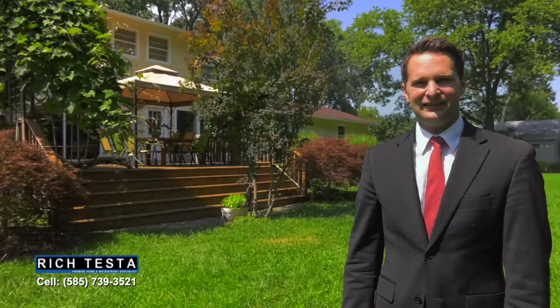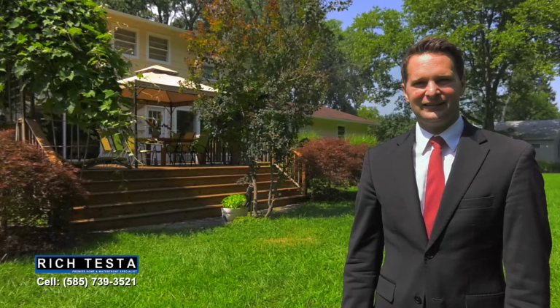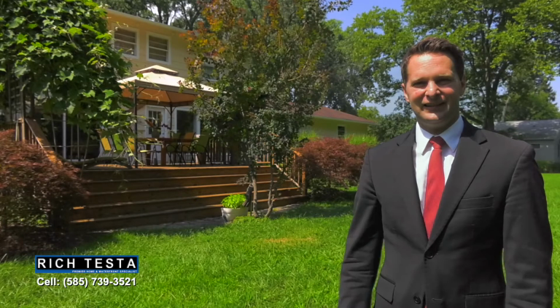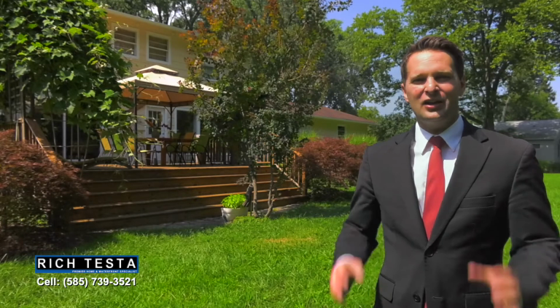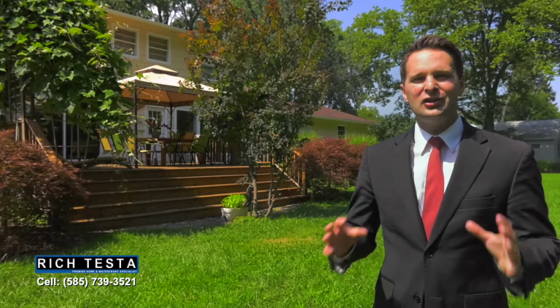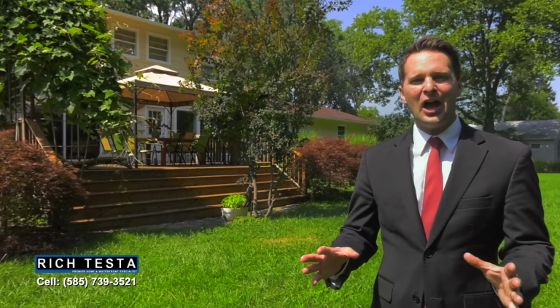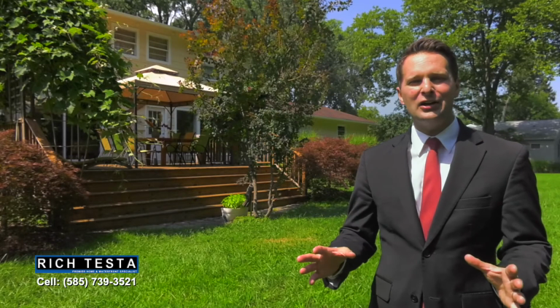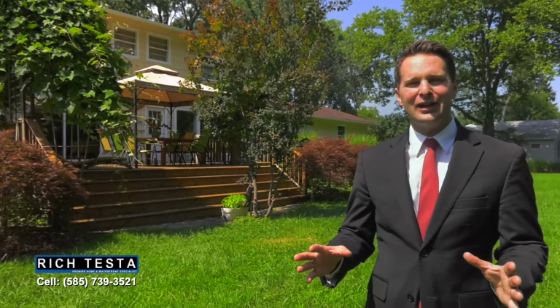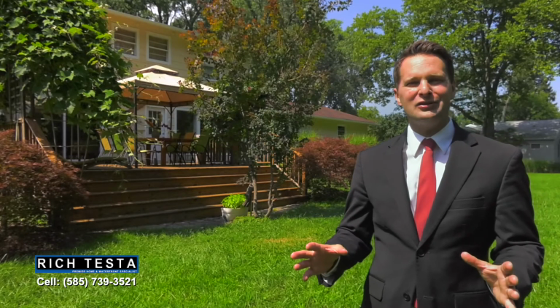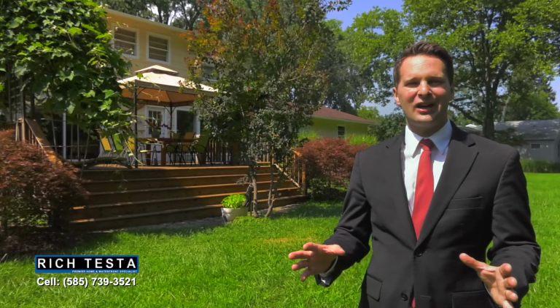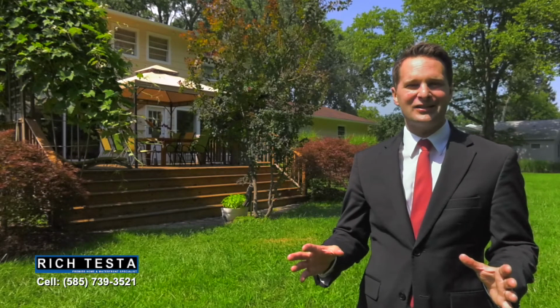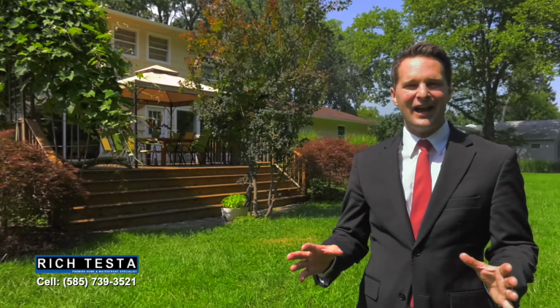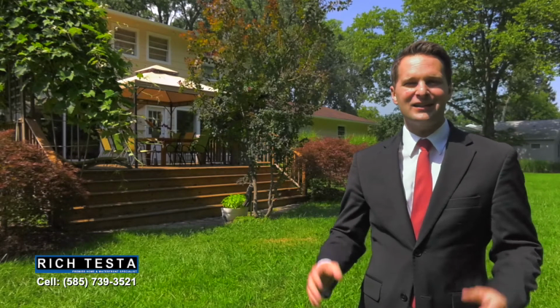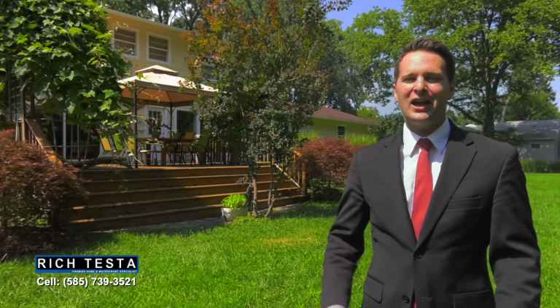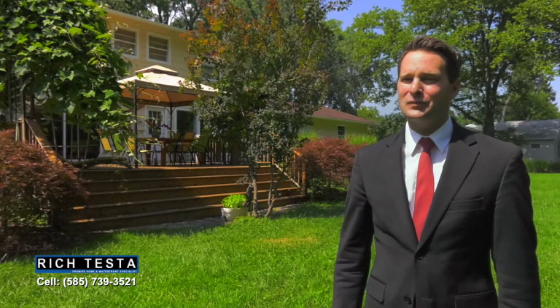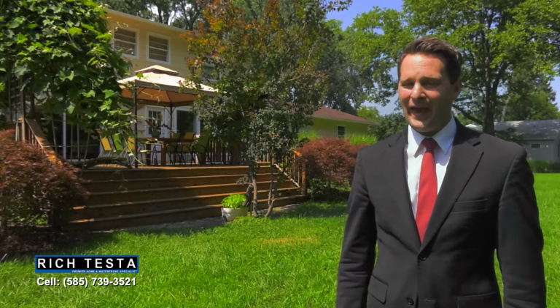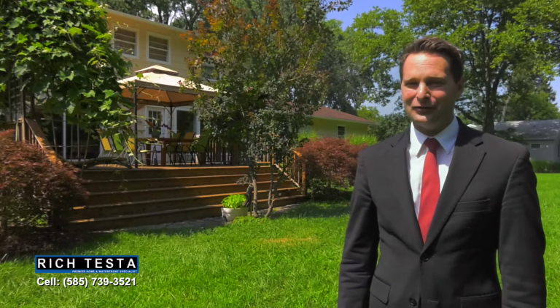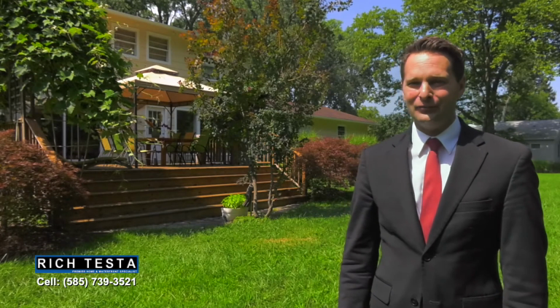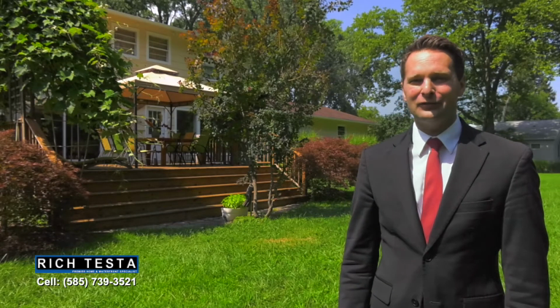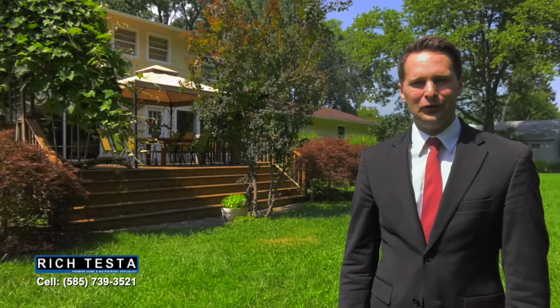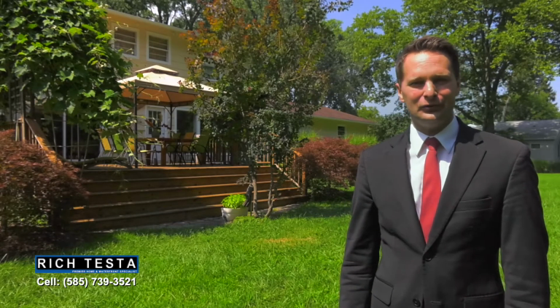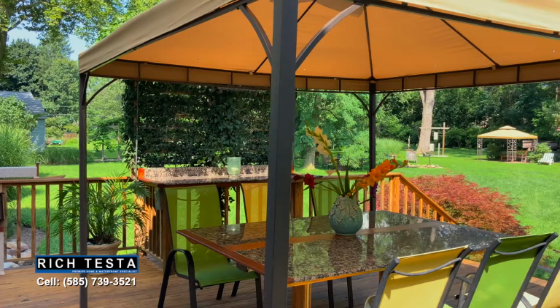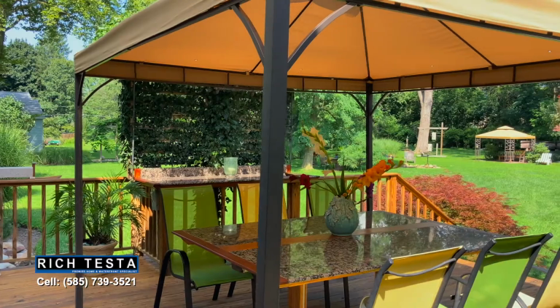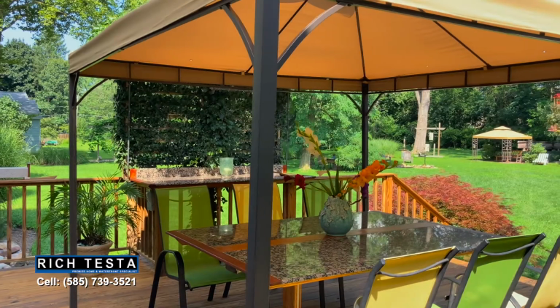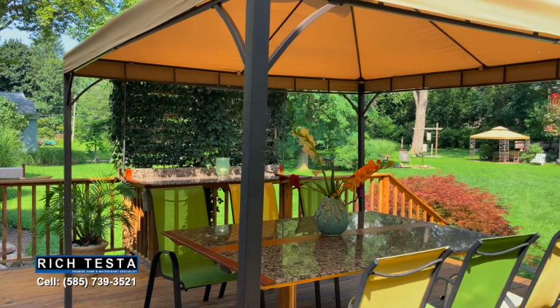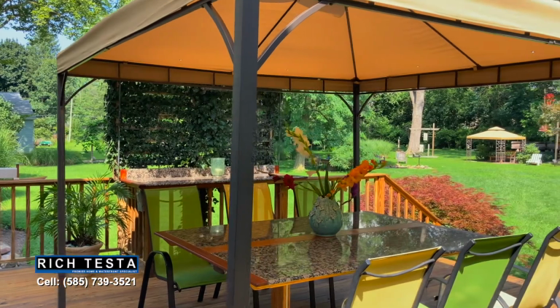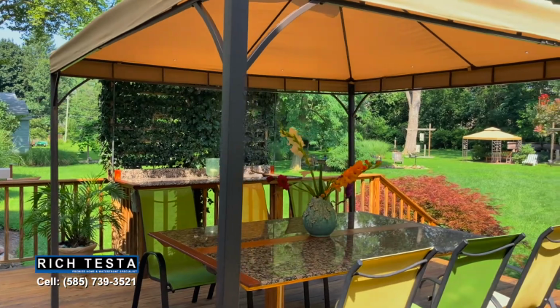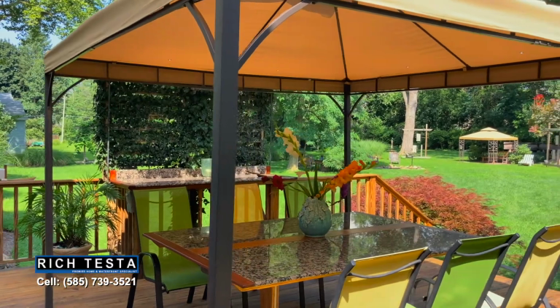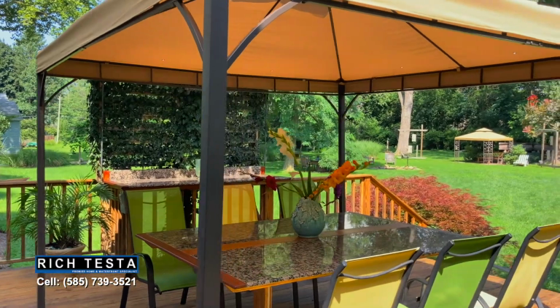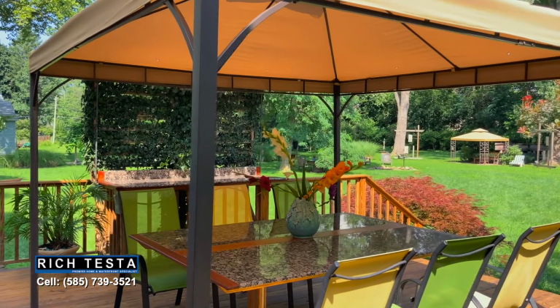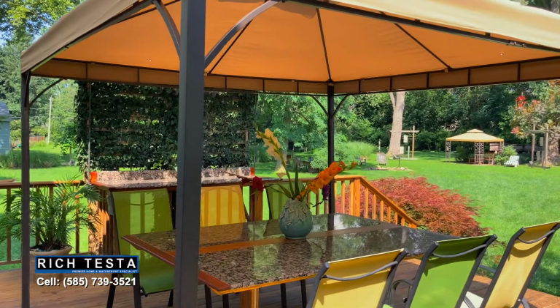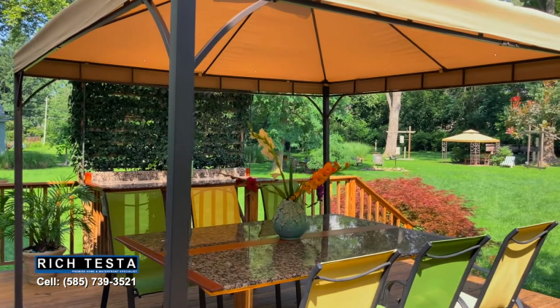This entertainment-size deck has panoramic views of the artistic nature setting.